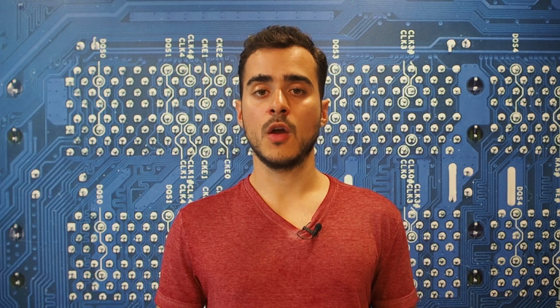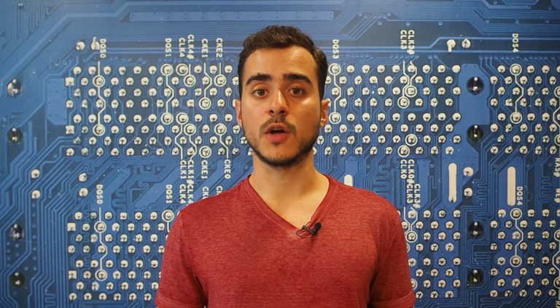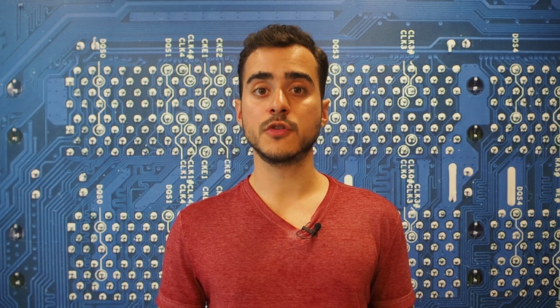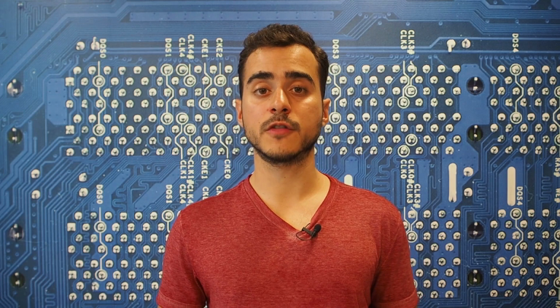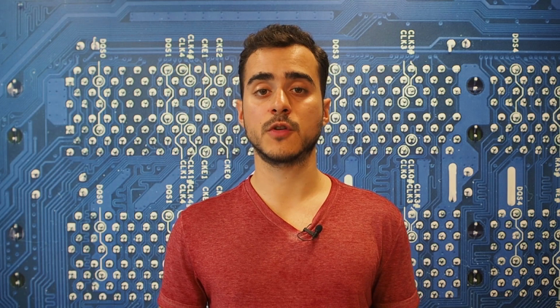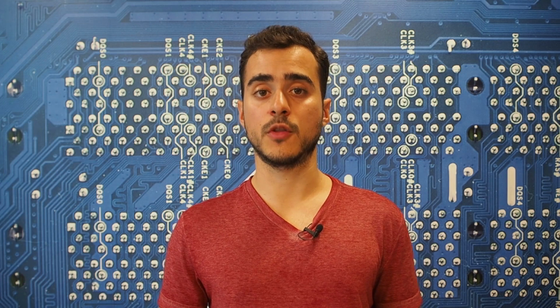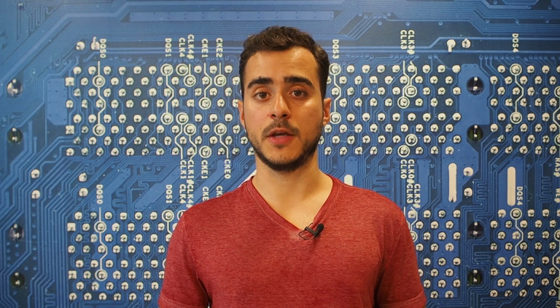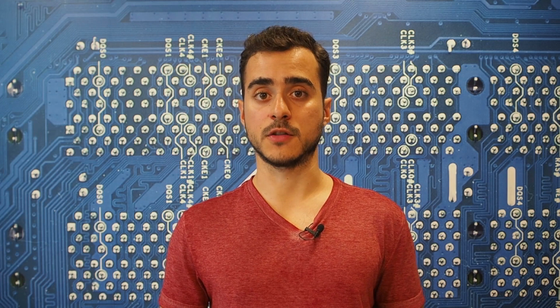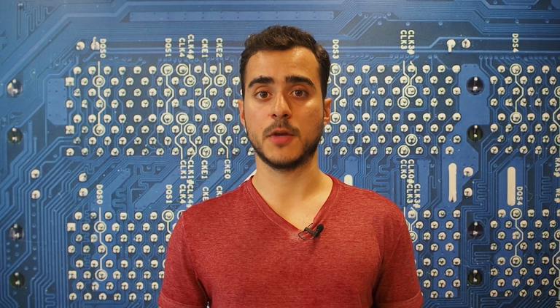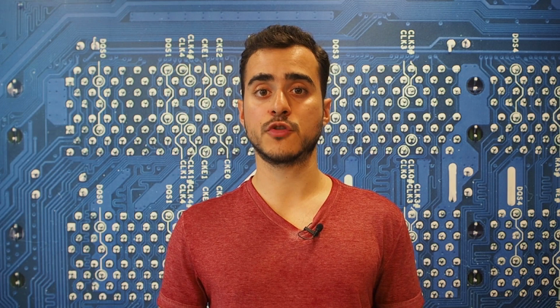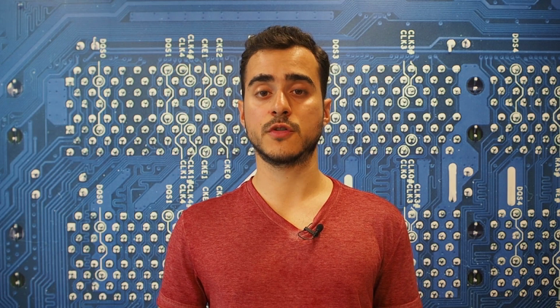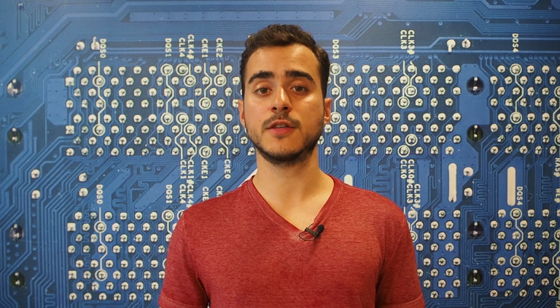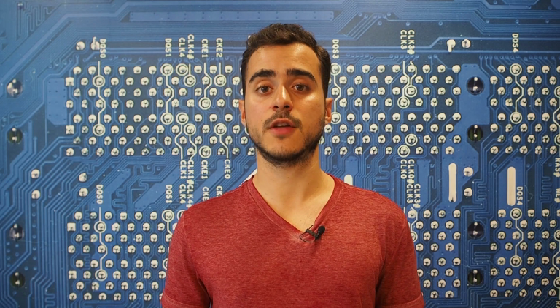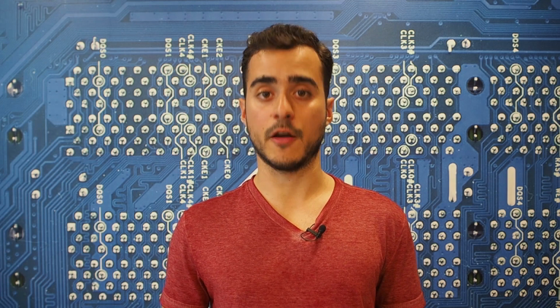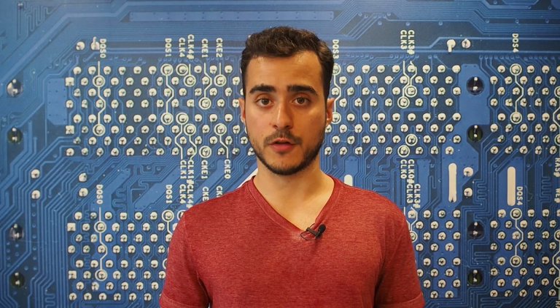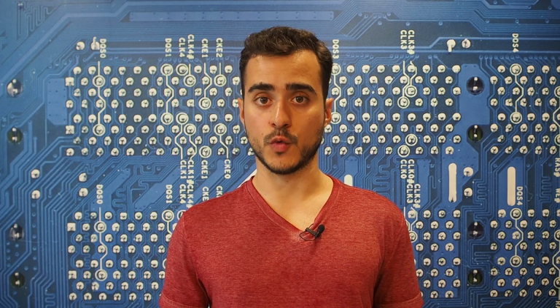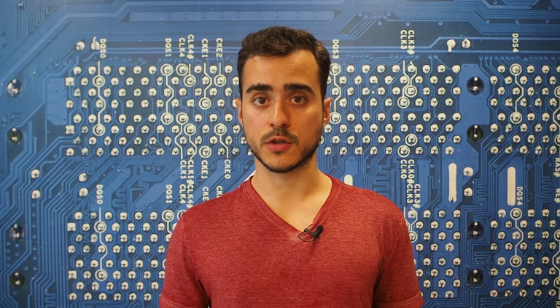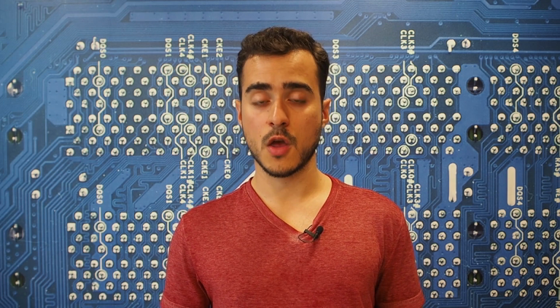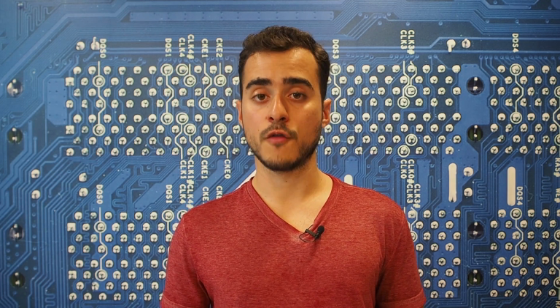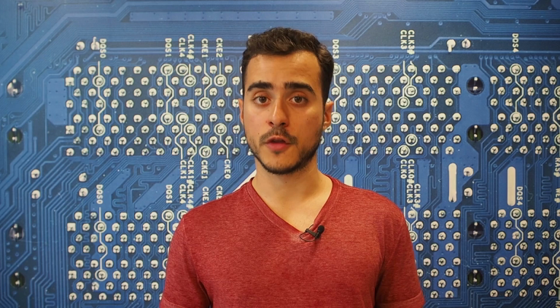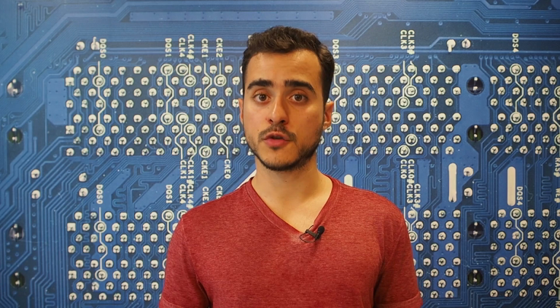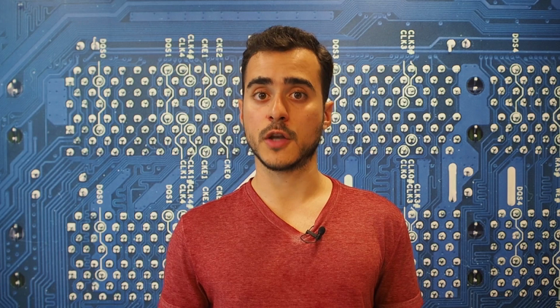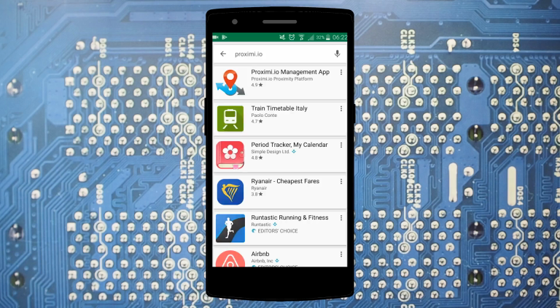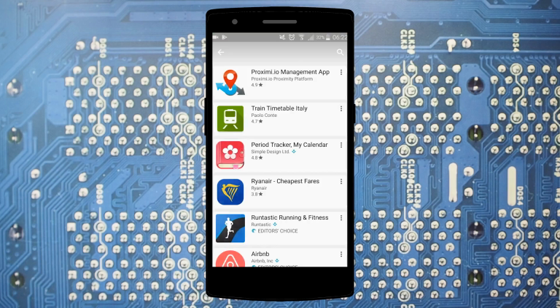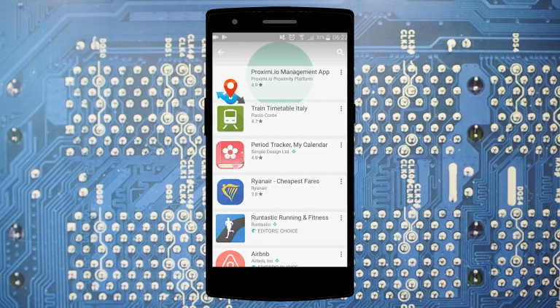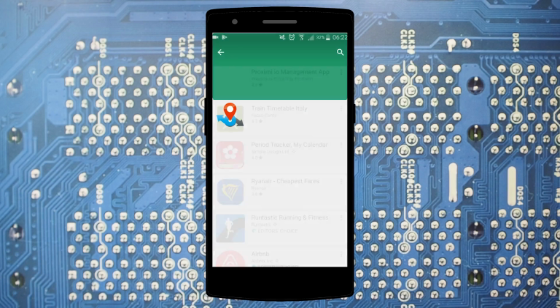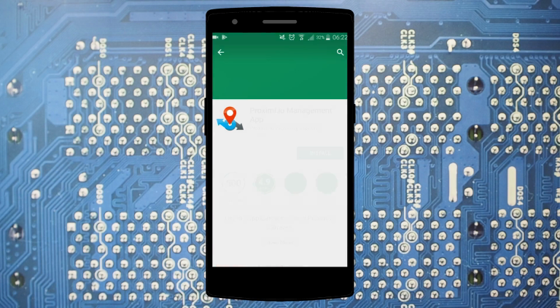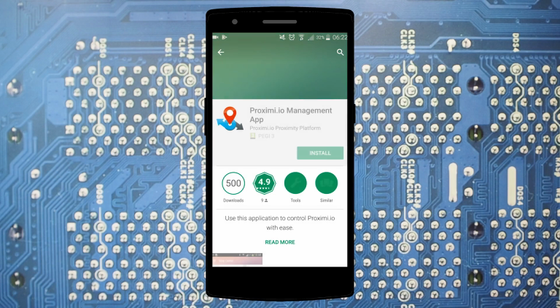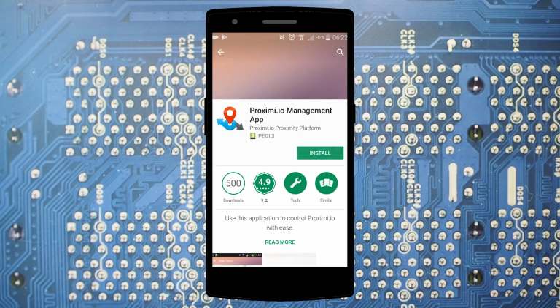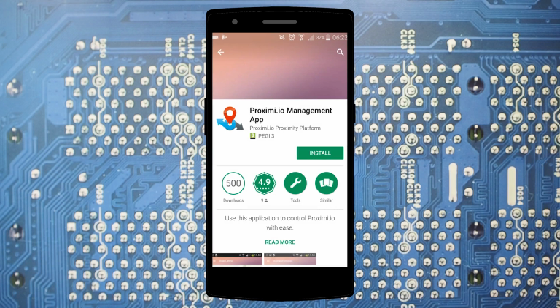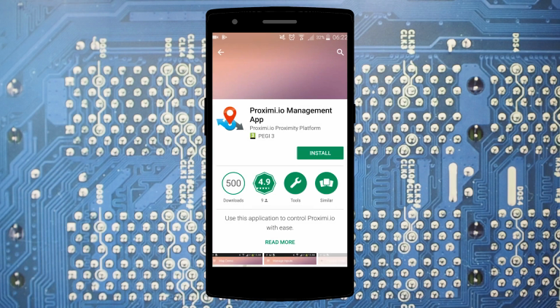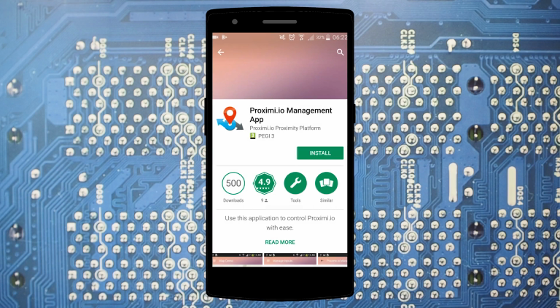Once you have installed the beacons, make sure to test that everything works. For this, you can use the Proximi.io management app.